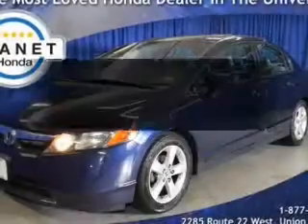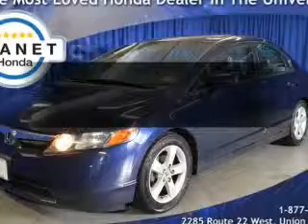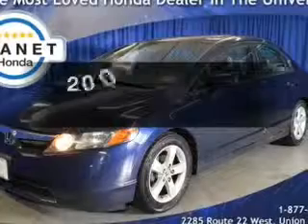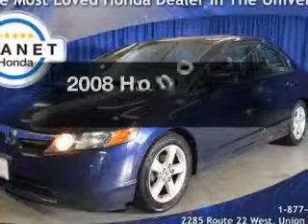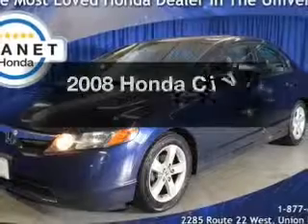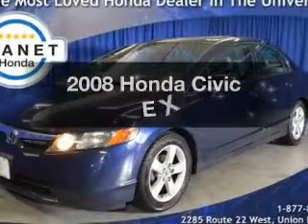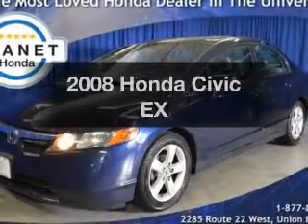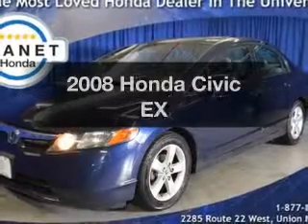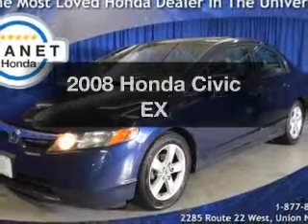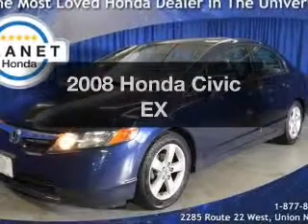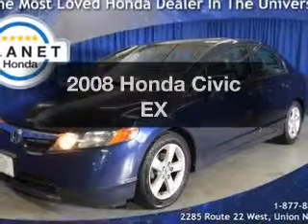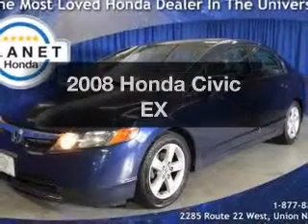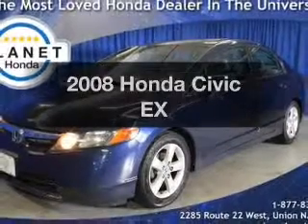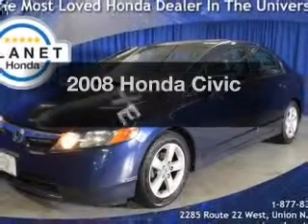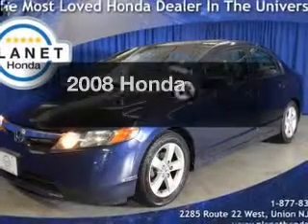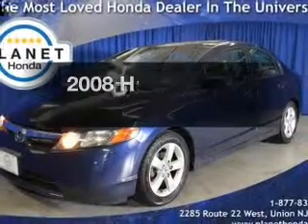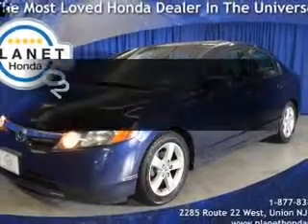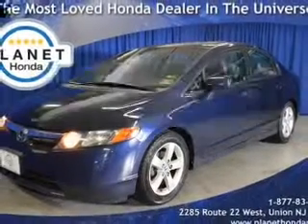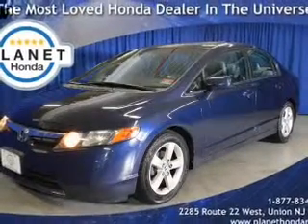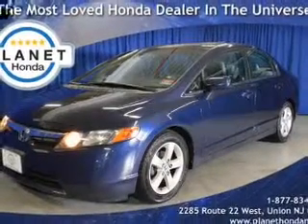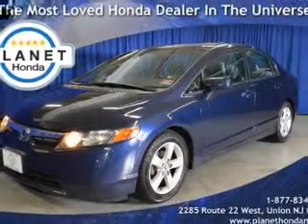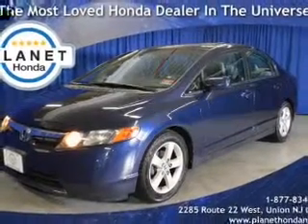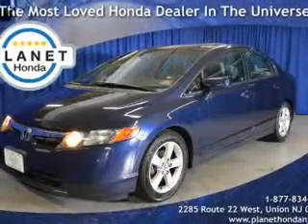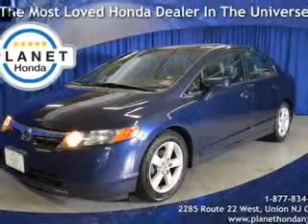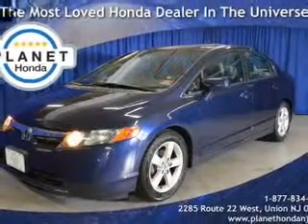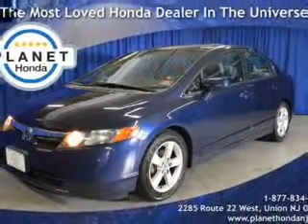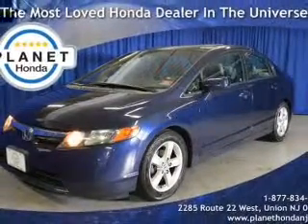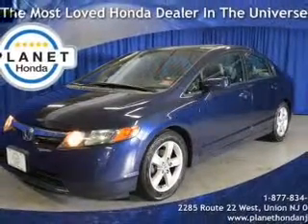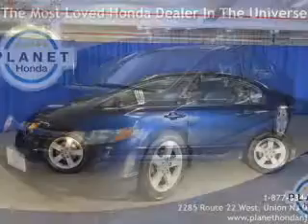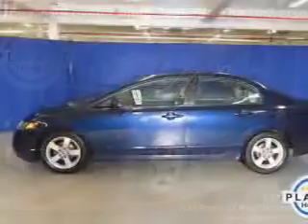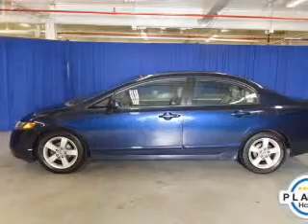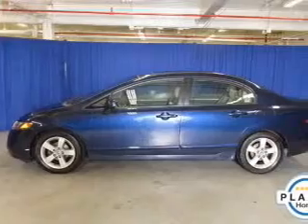Presenting the 2008 Honda Civic. Travel the roads in style and comfort in this great vehicle.